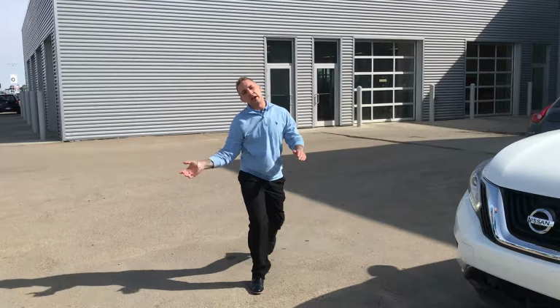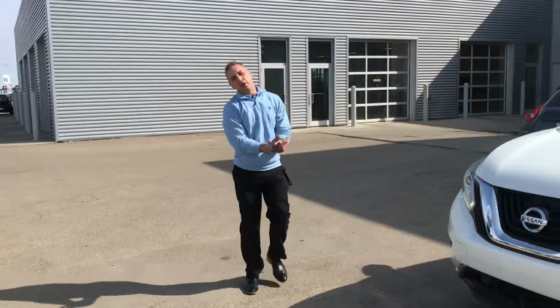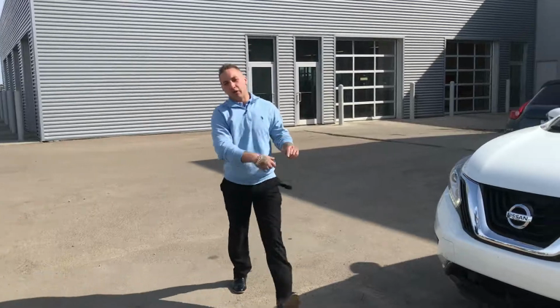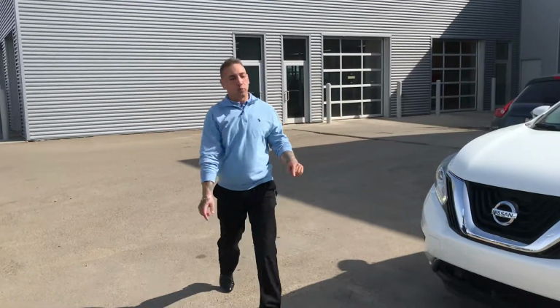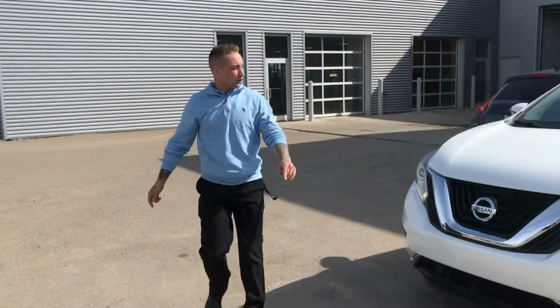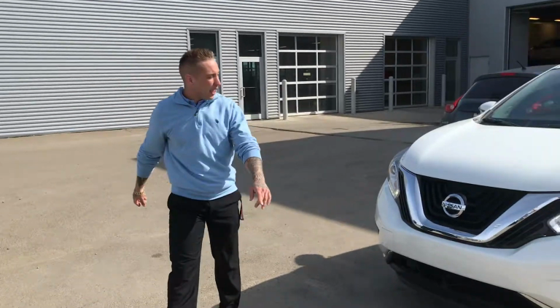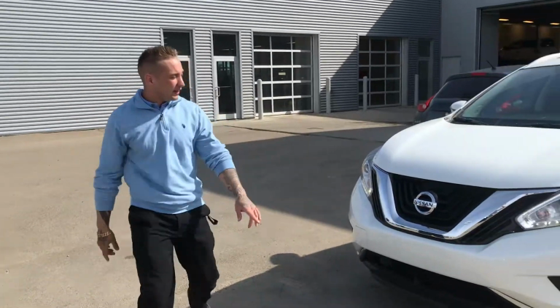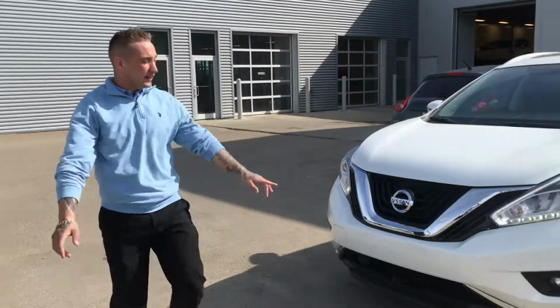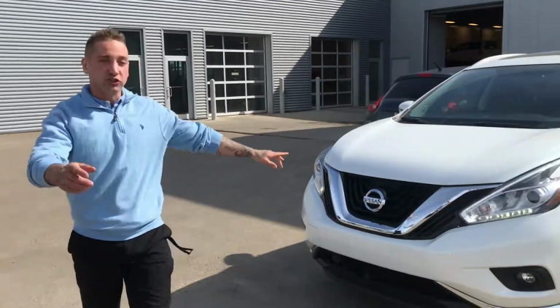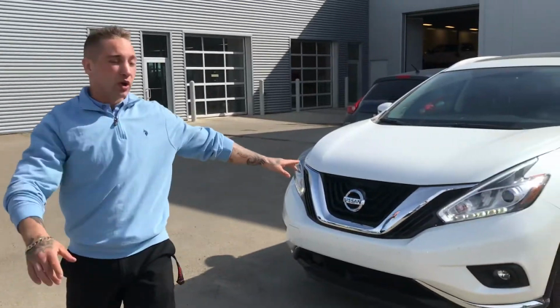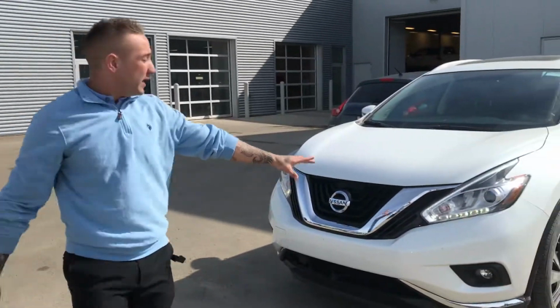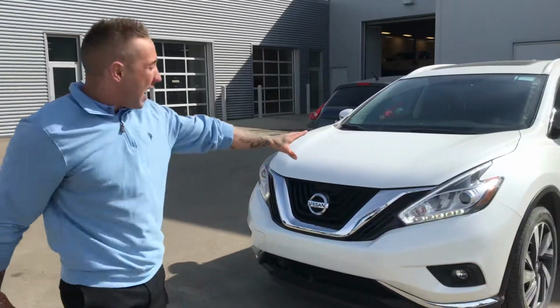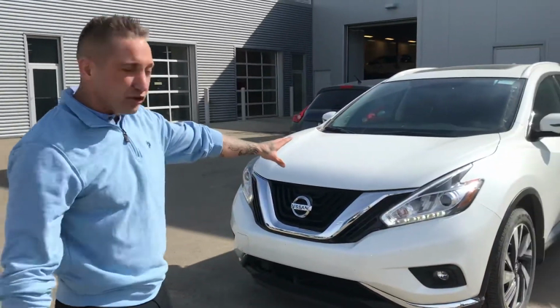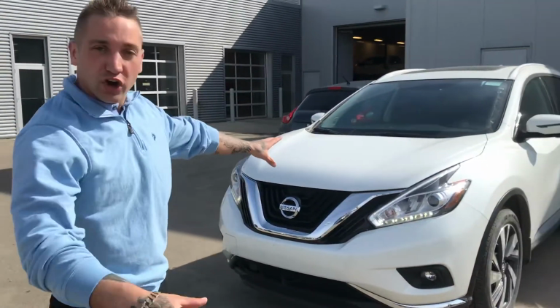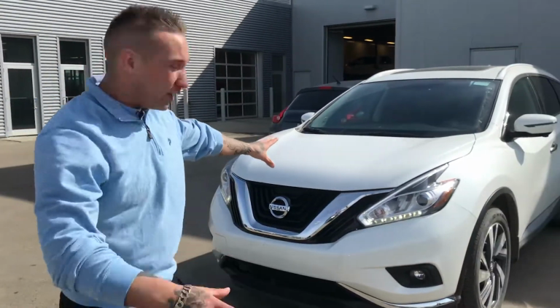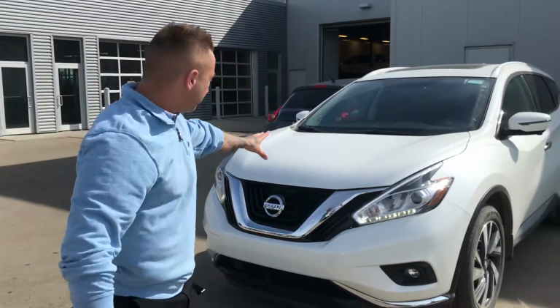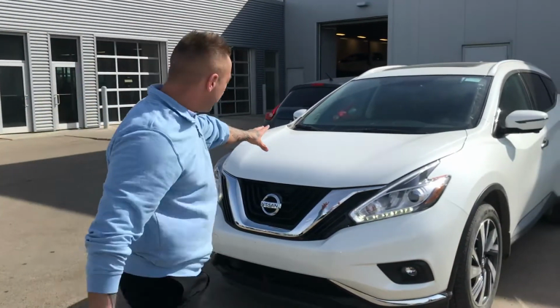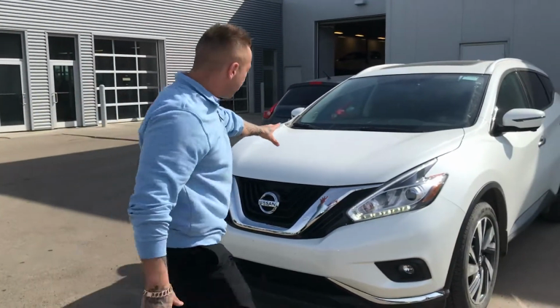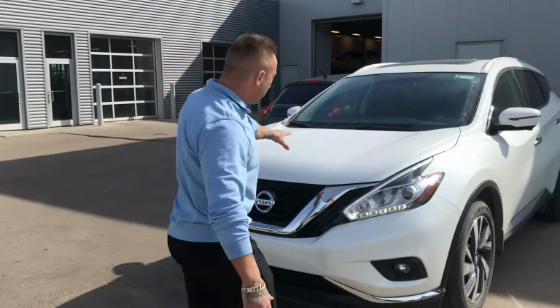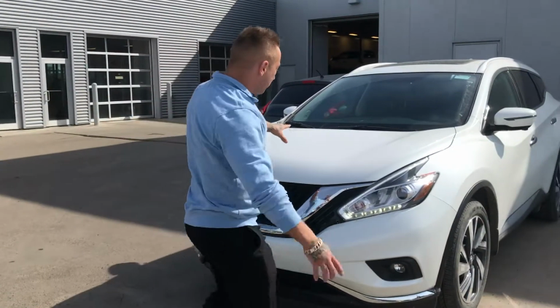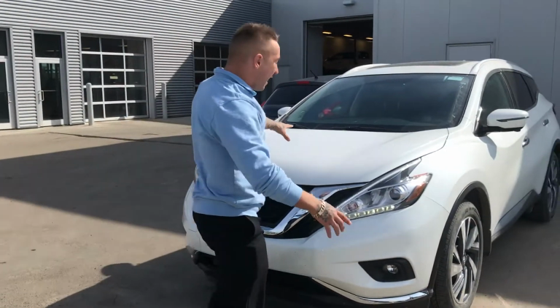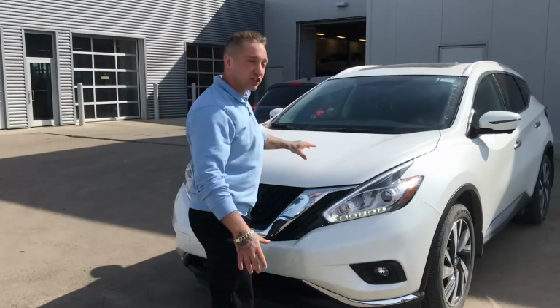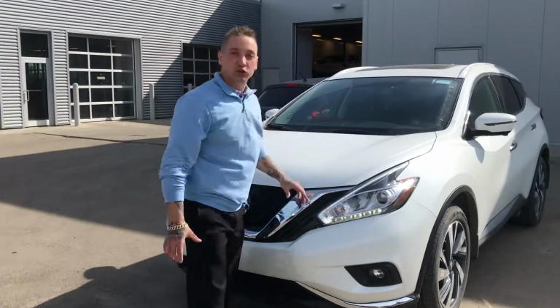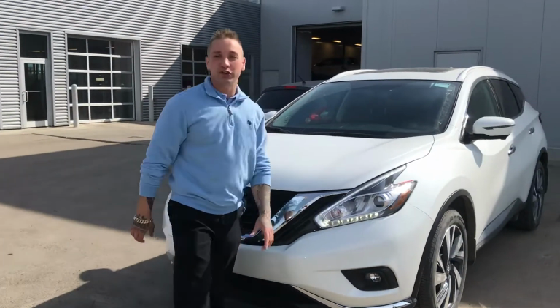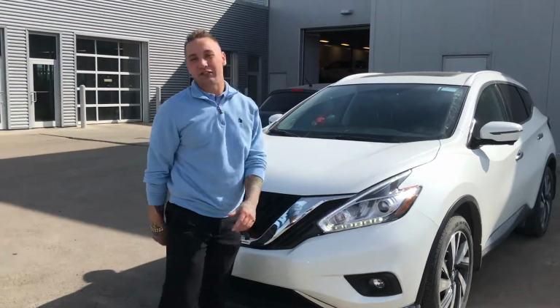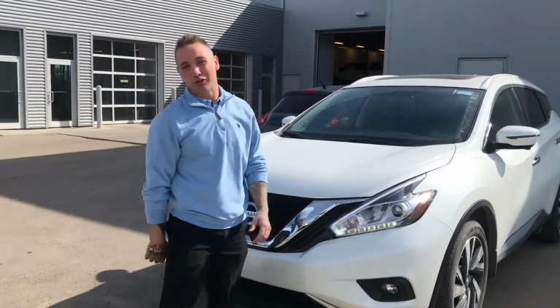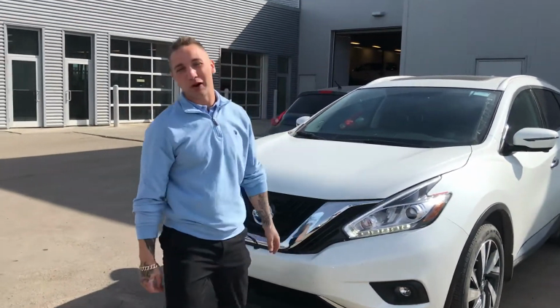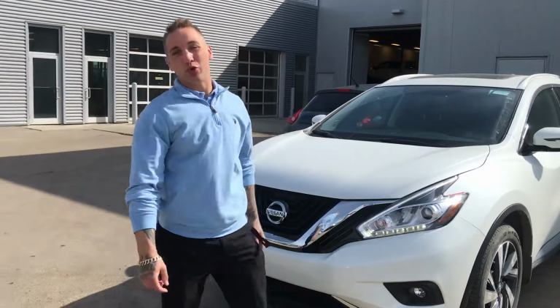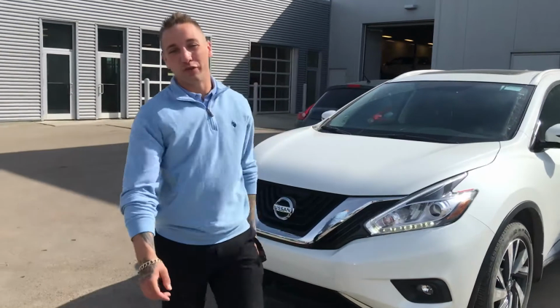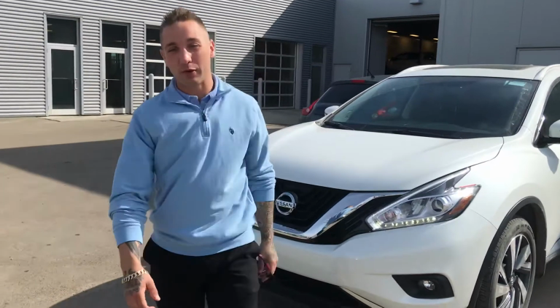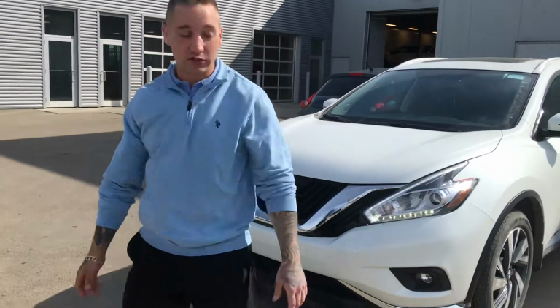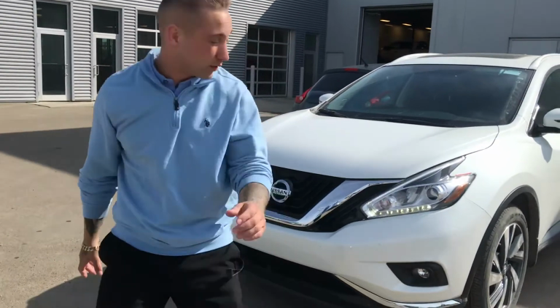Brendan here reporting from L.A. and Nissan. So under the hood here, we're going to have the 1.25 and it's got 260 horsepower, 240 pounds of torque.